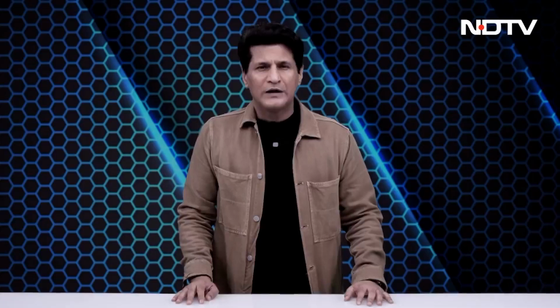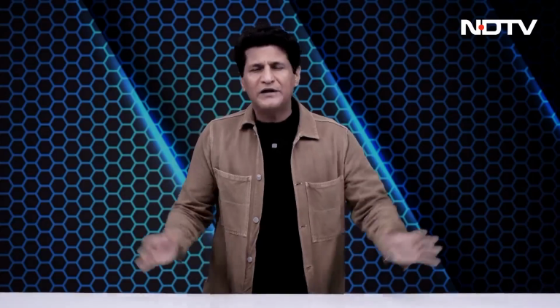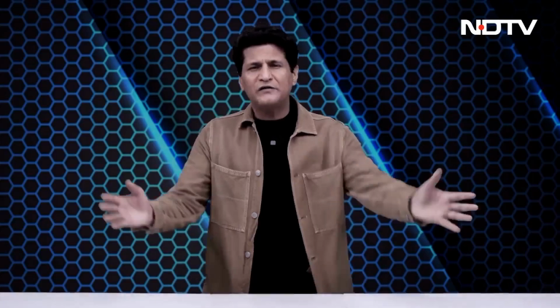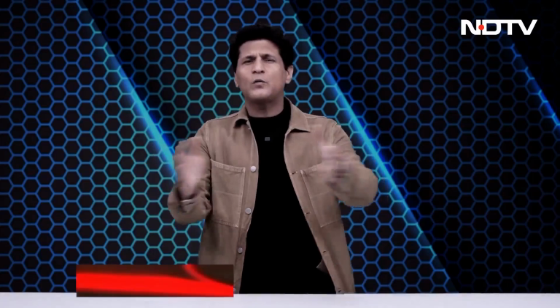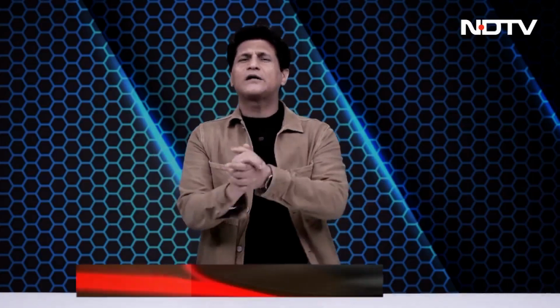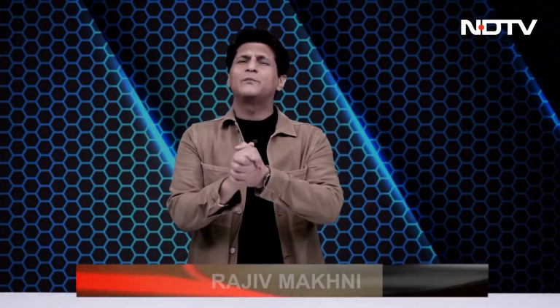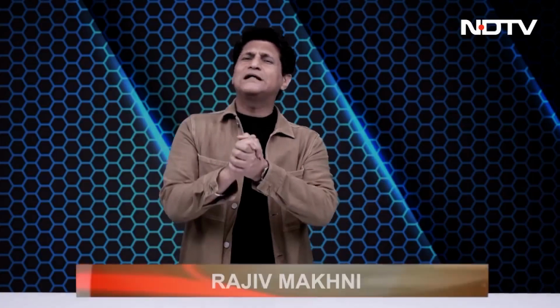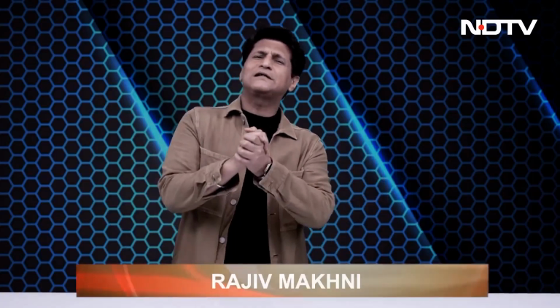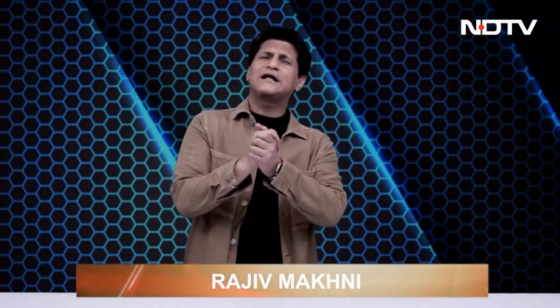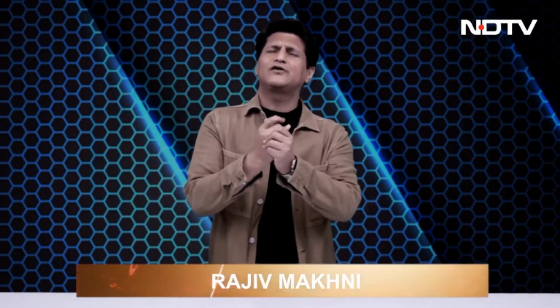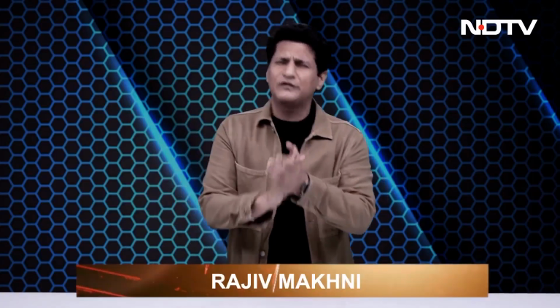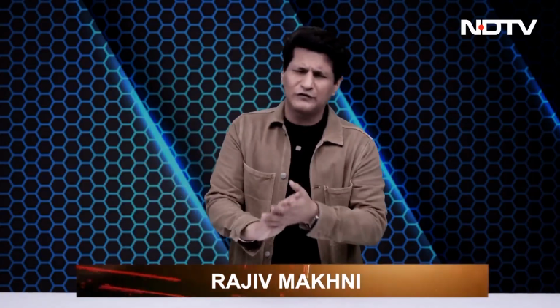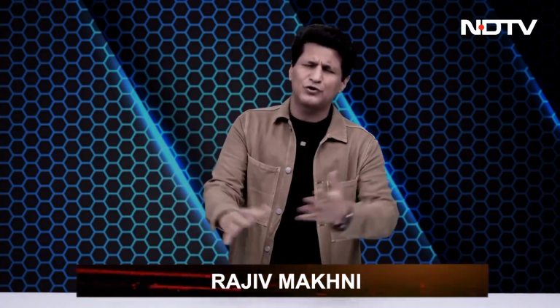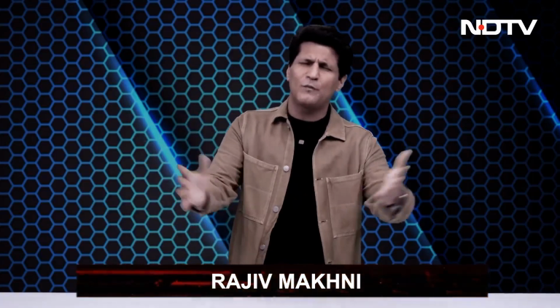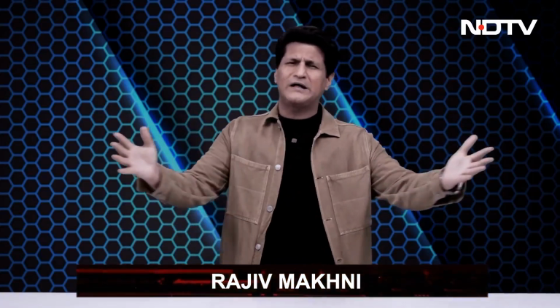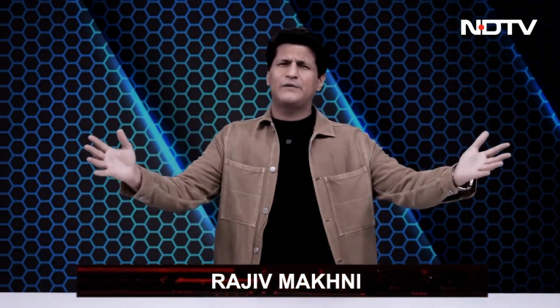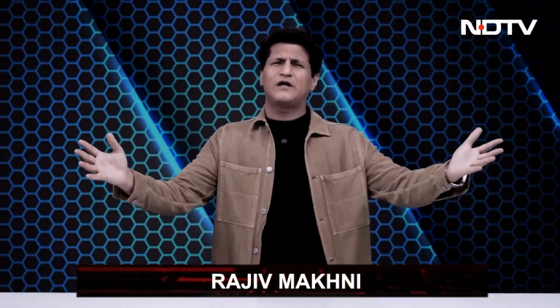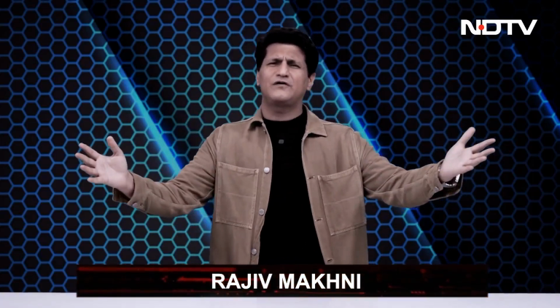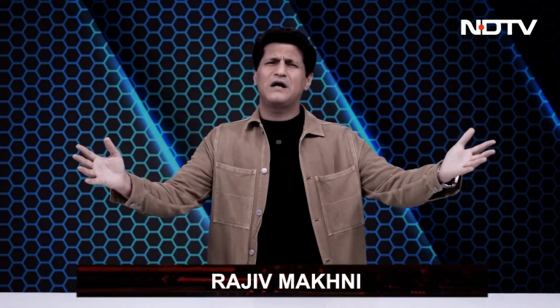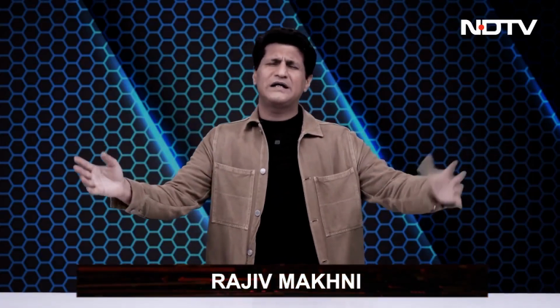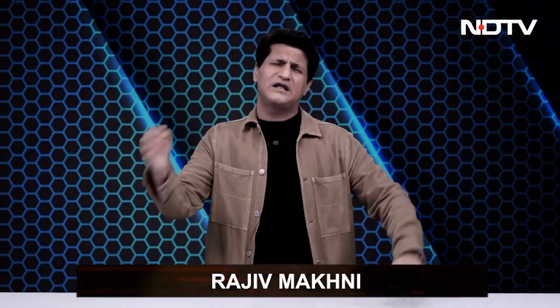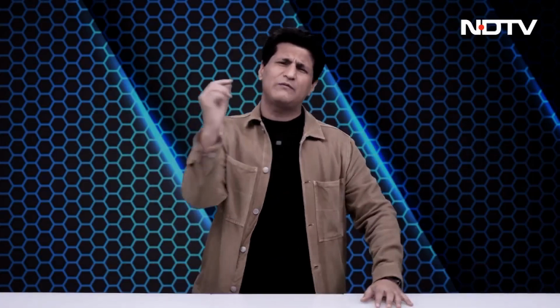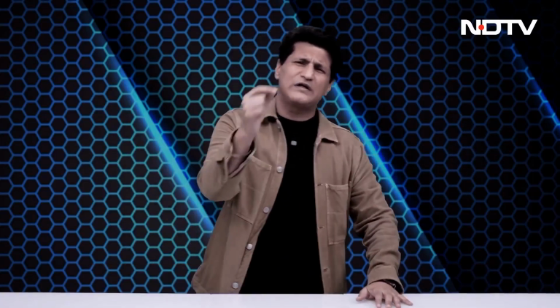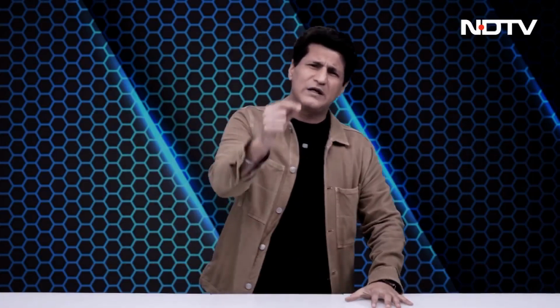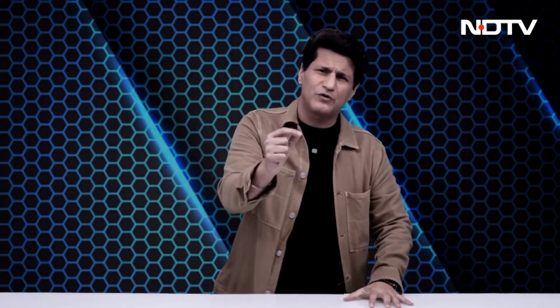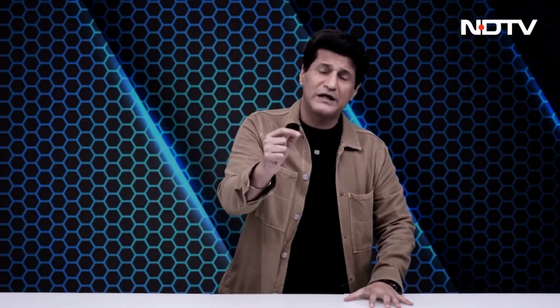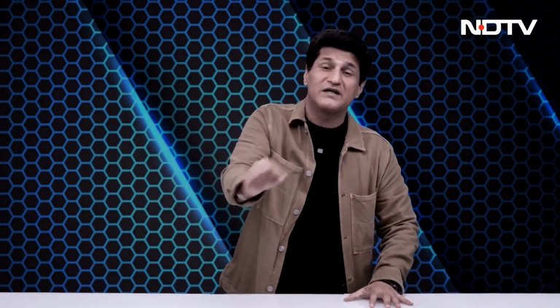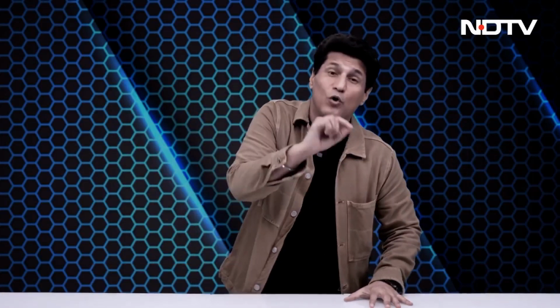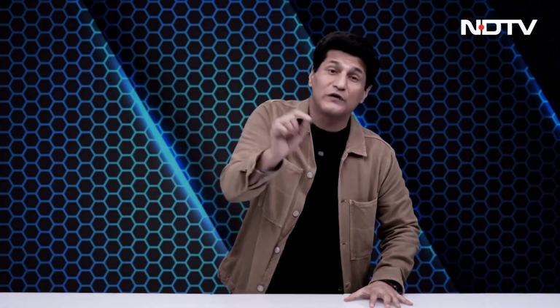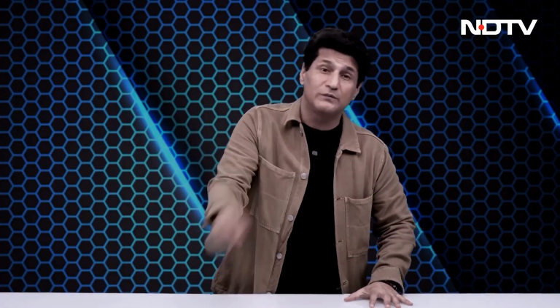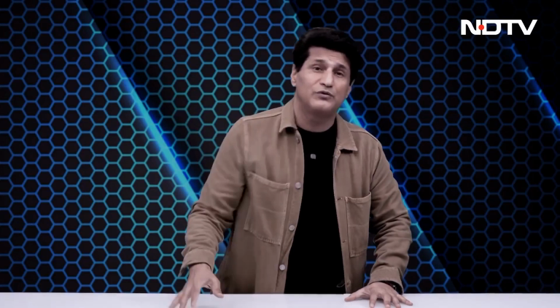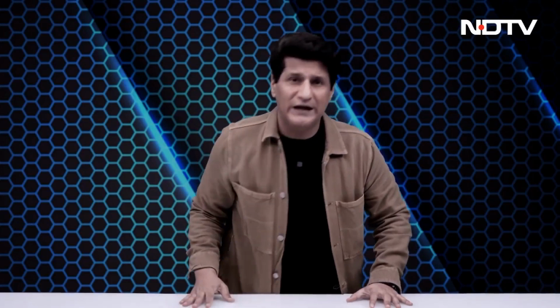Greetings and welcome, this is the Gadget 360 show. My name is Rajiv Makni and the name of the game today is Awesome Tech.